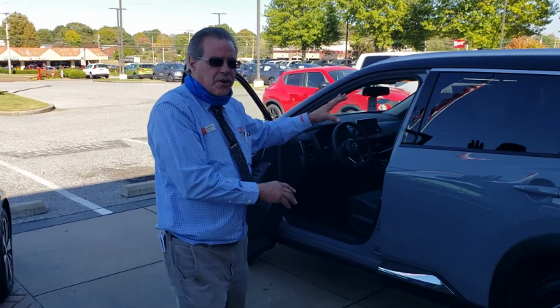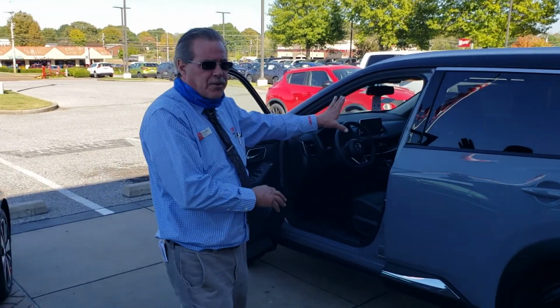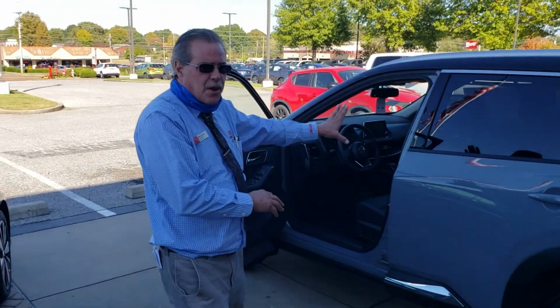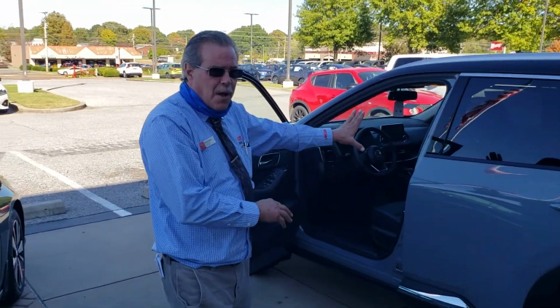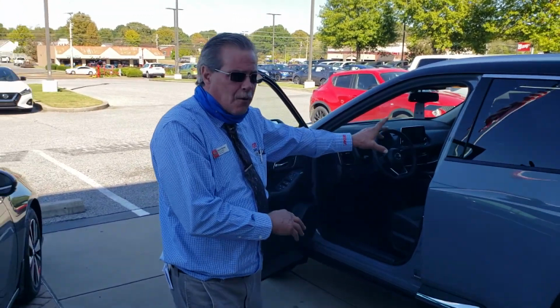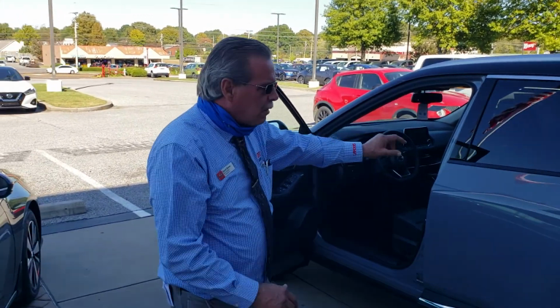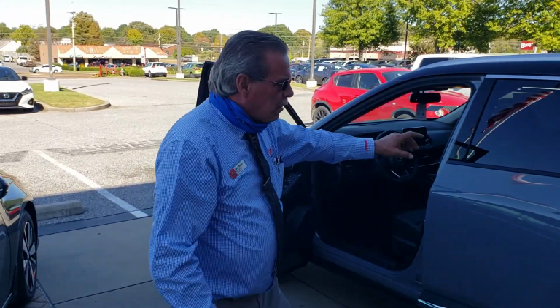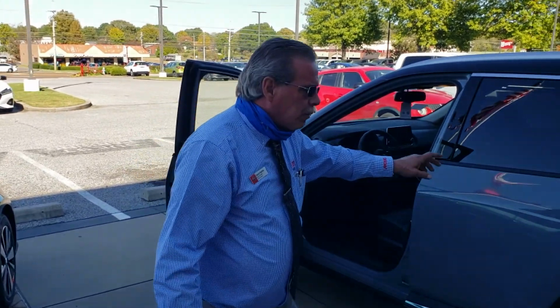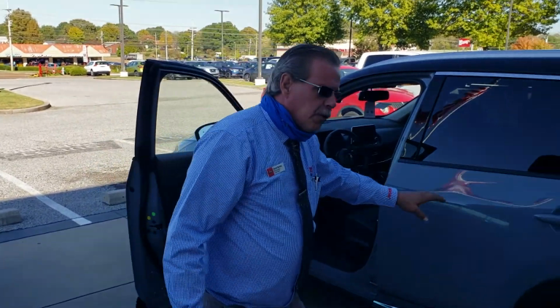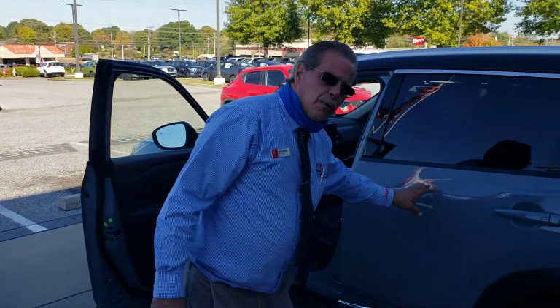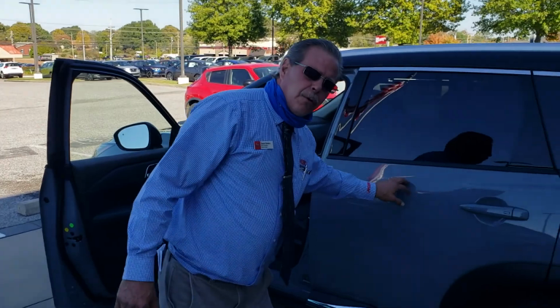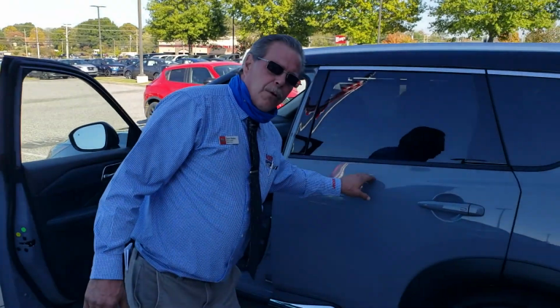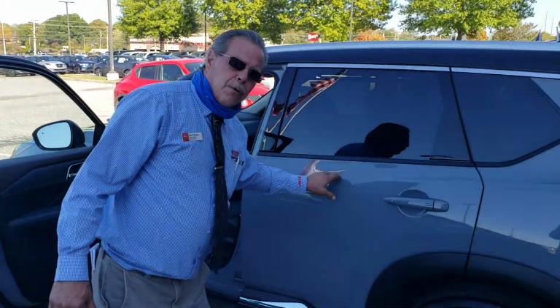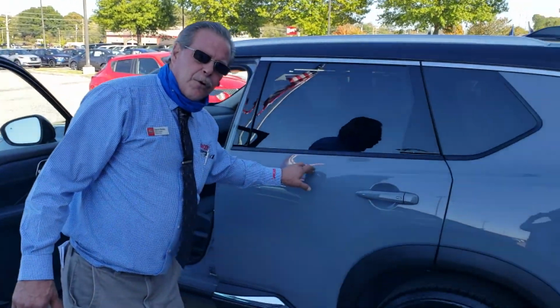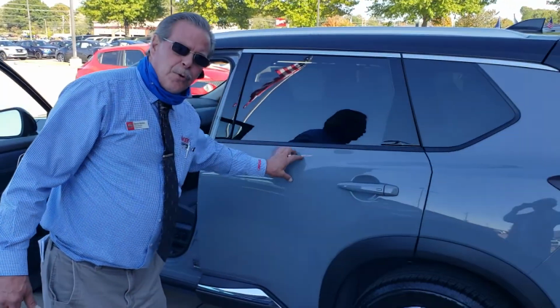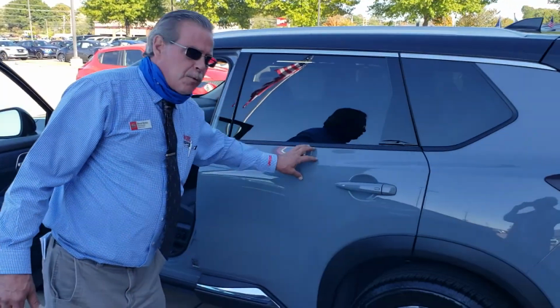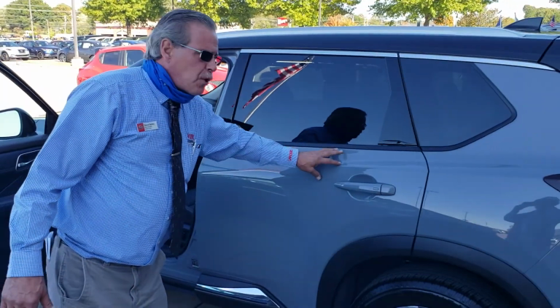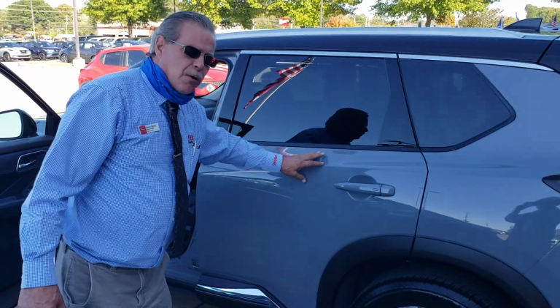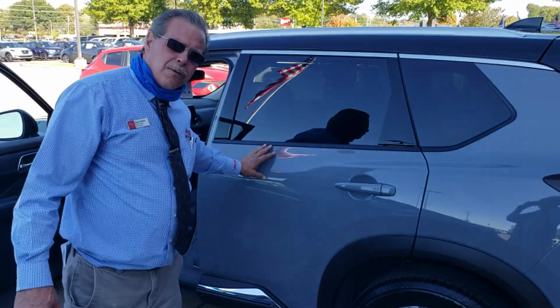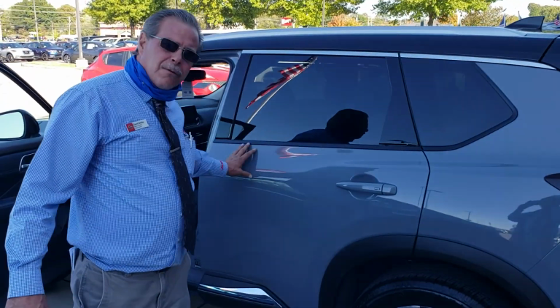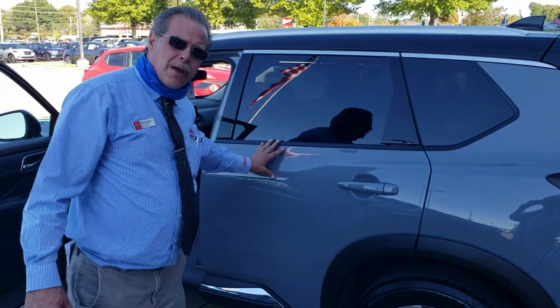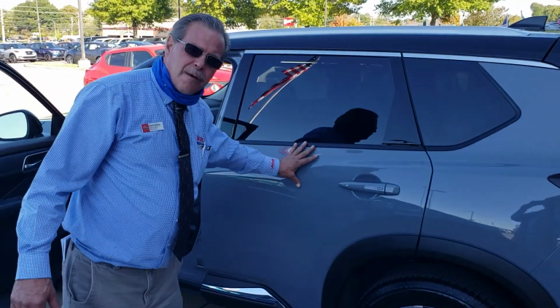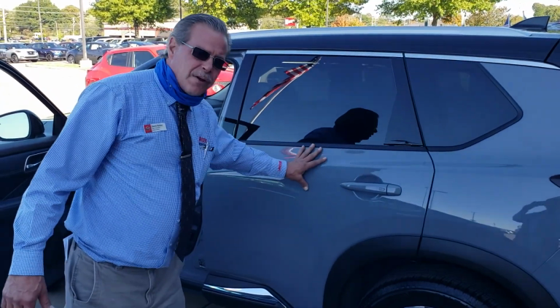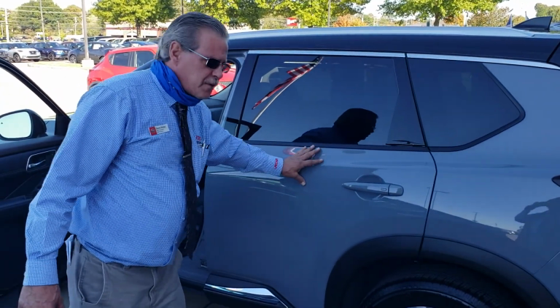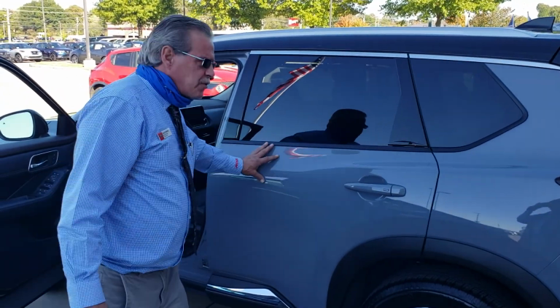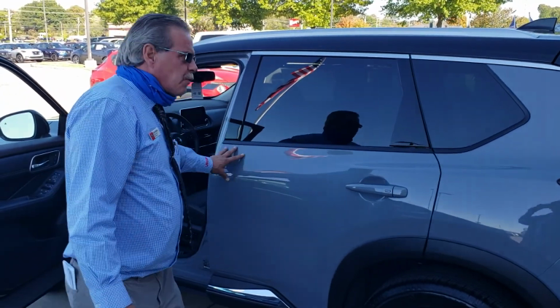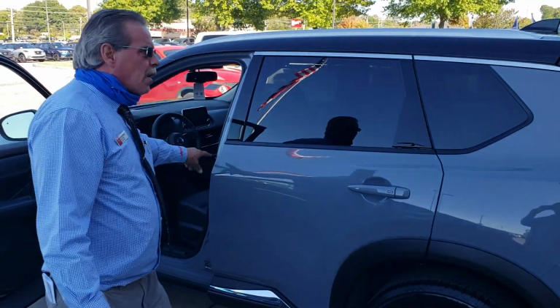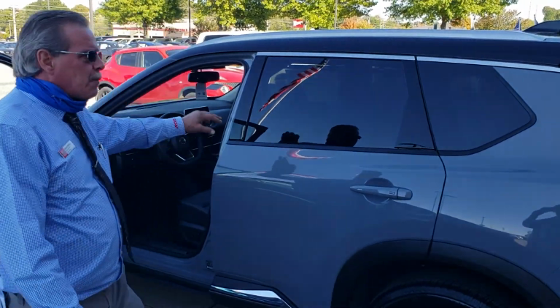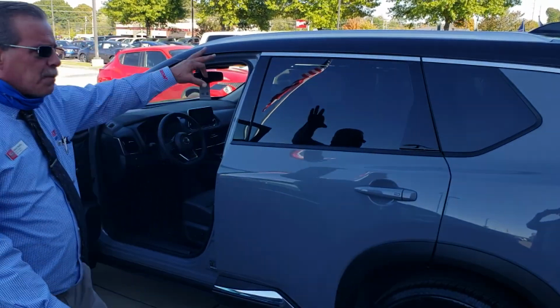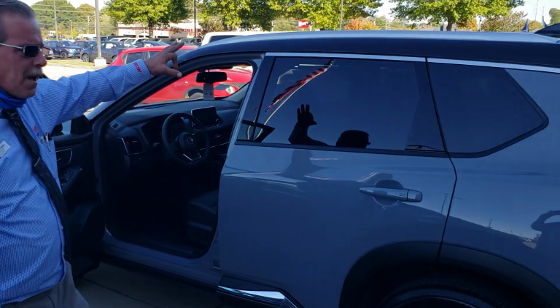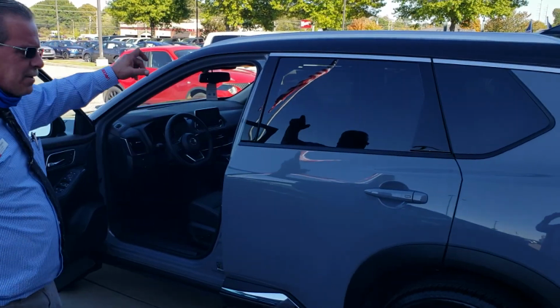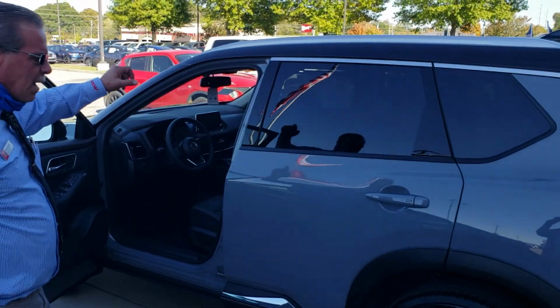This is the SL model. New color they have in — this is the gray with the black top.